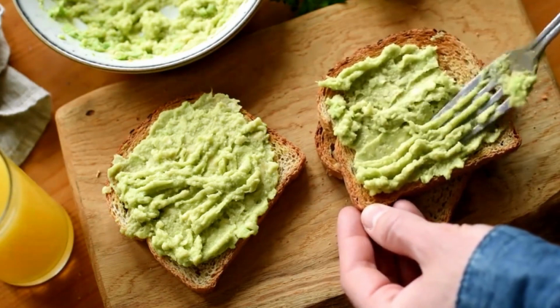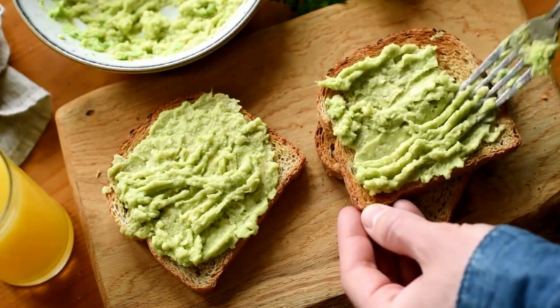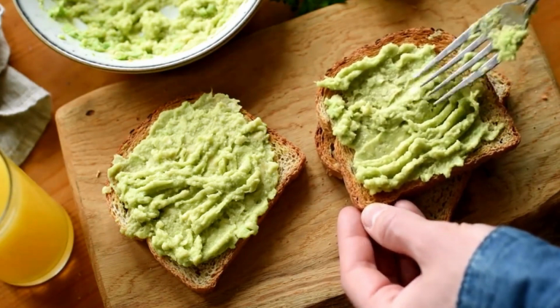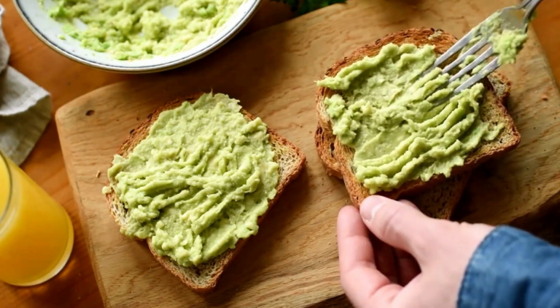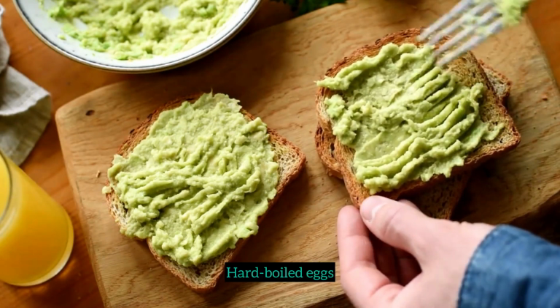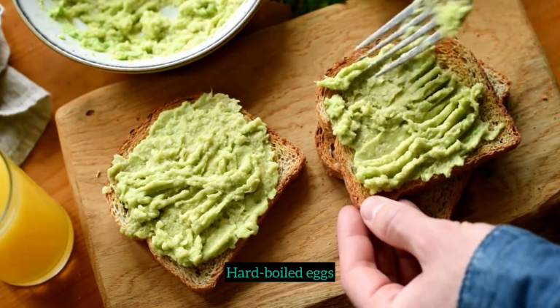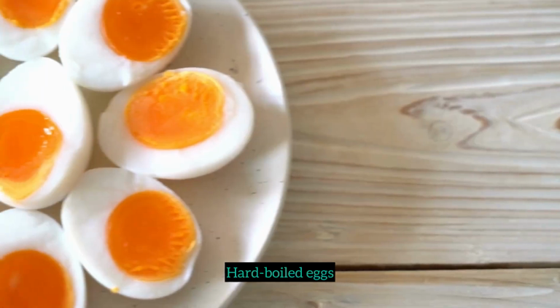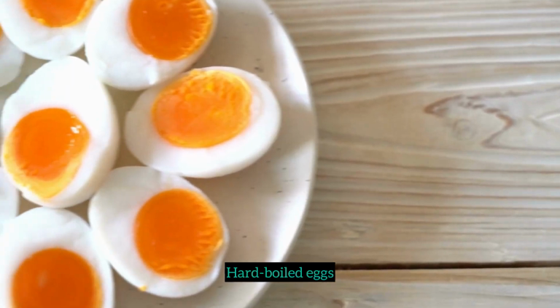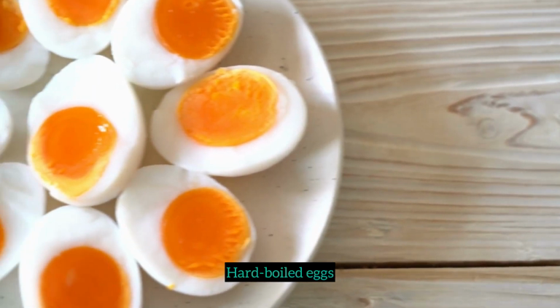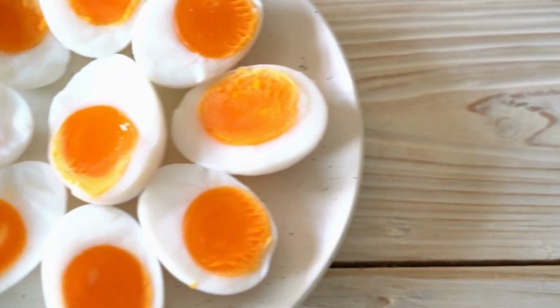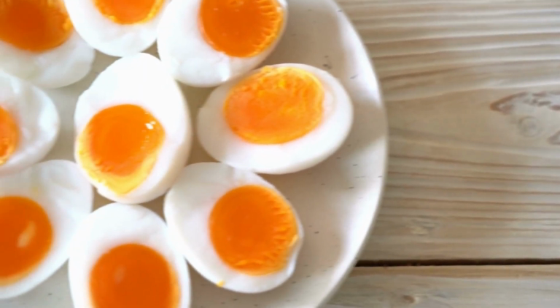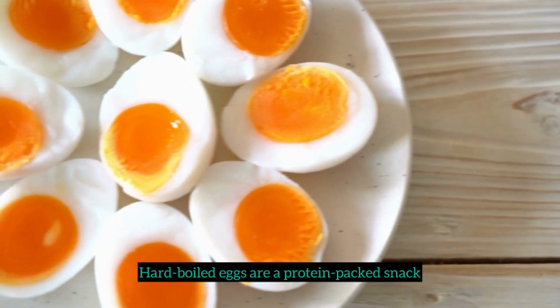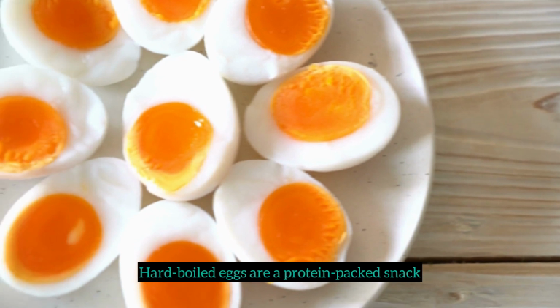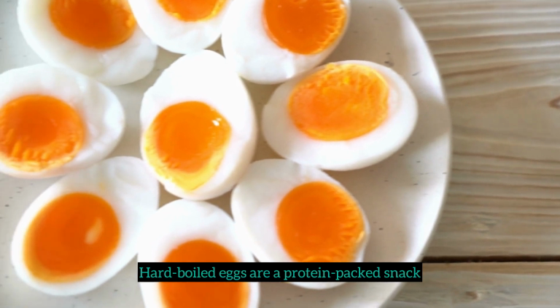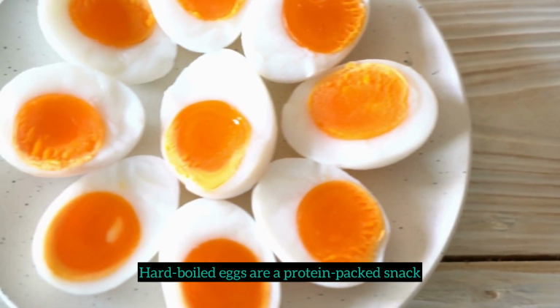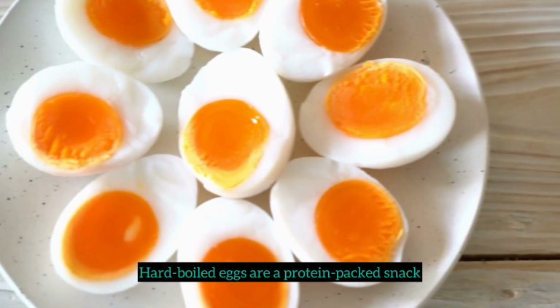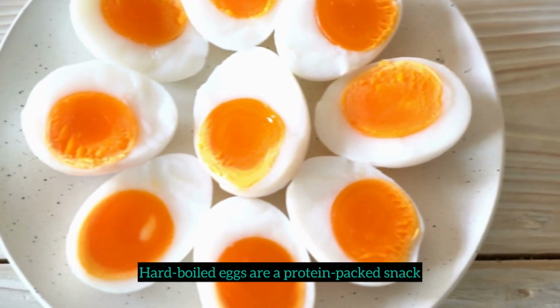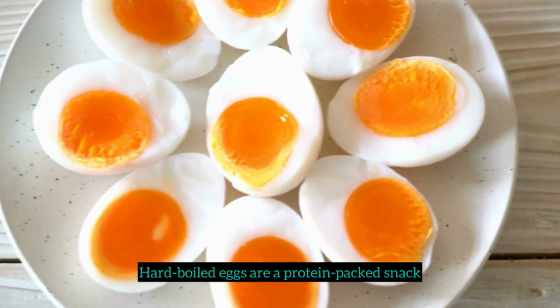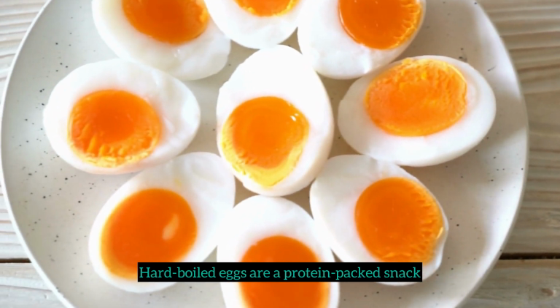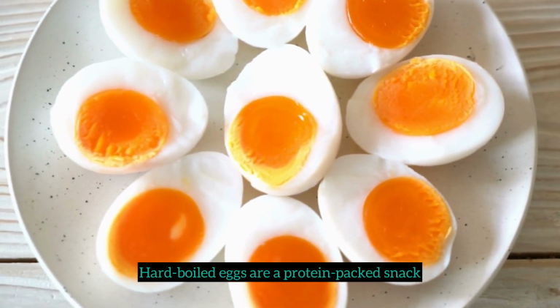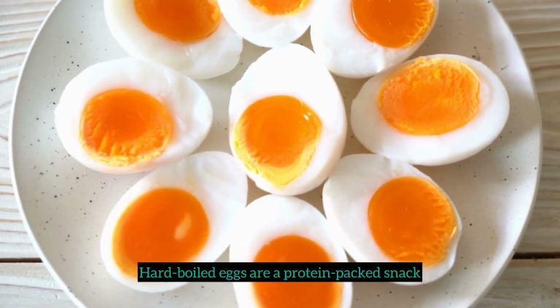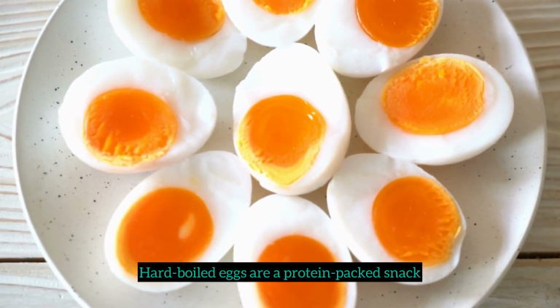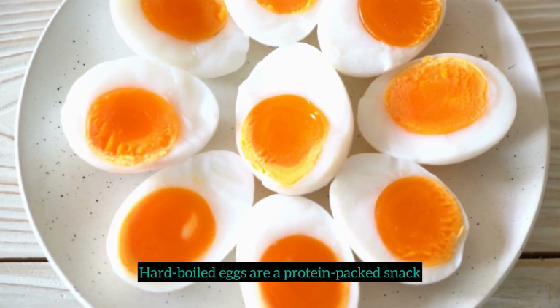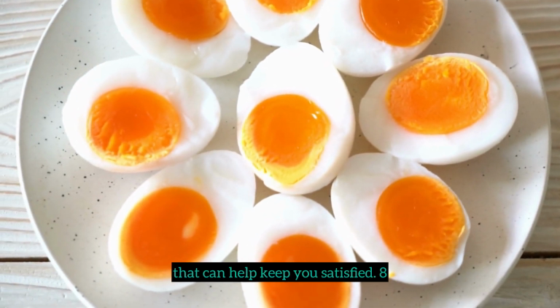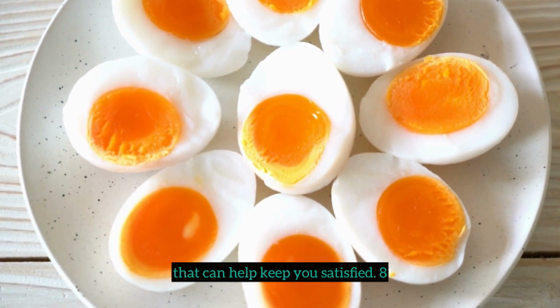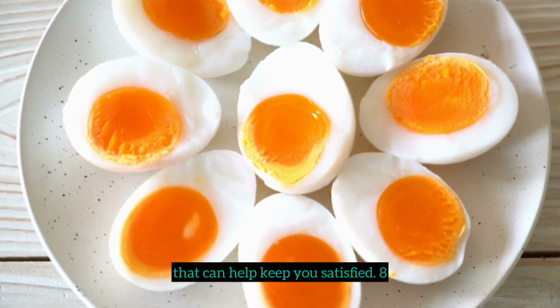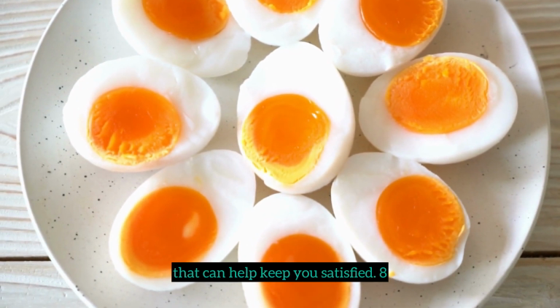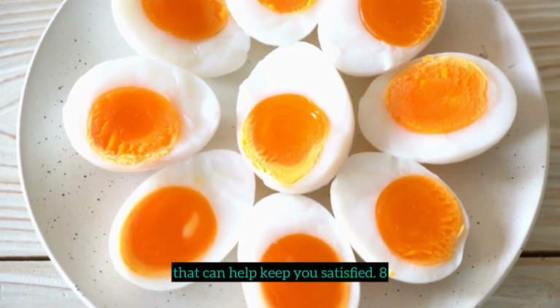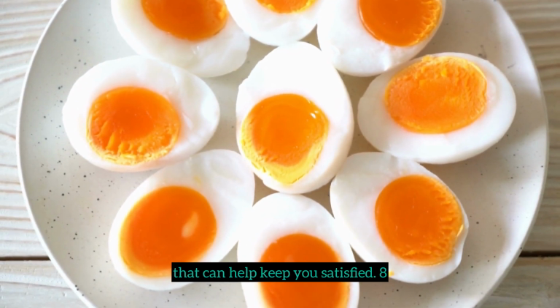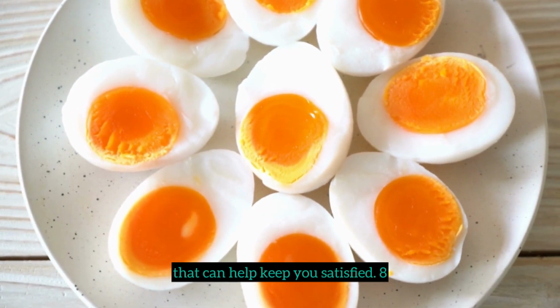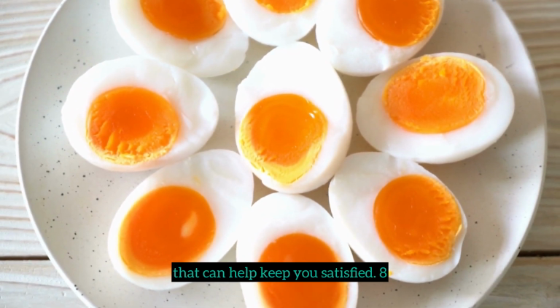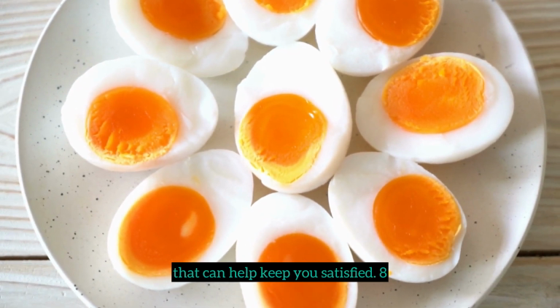7. Hard-boiled eggs. Hard-boiled eggs are a protein-packed snack that can help keep you satisfied.